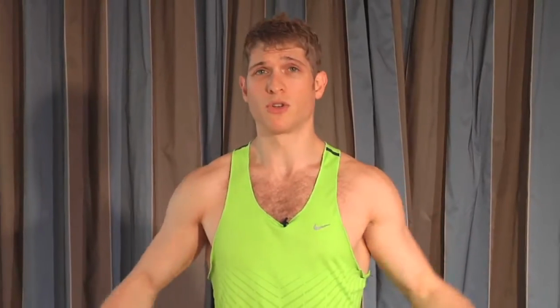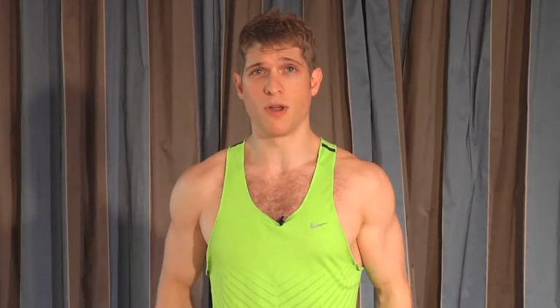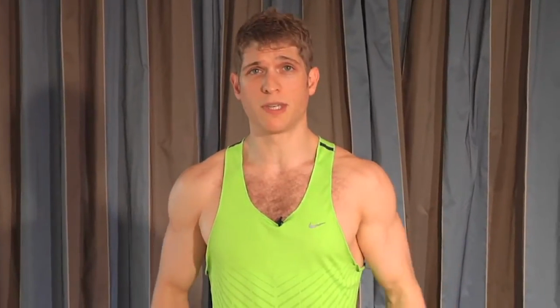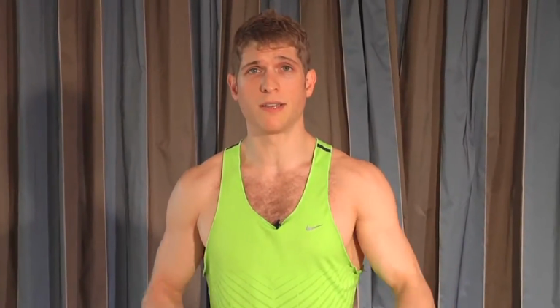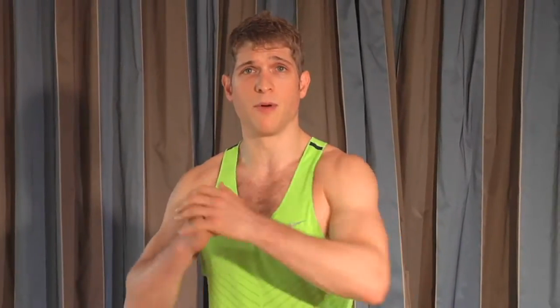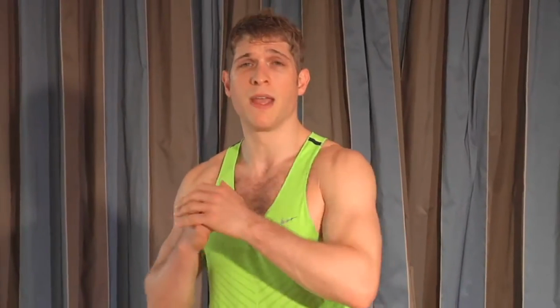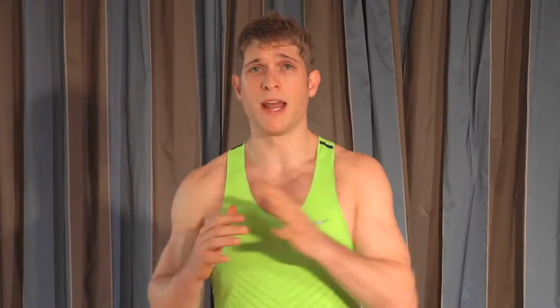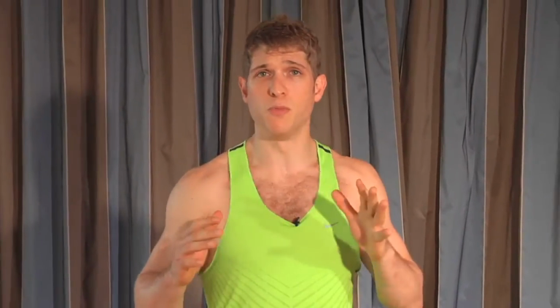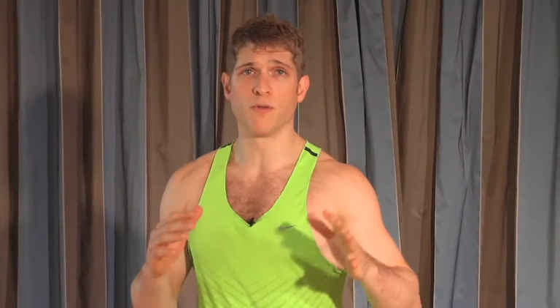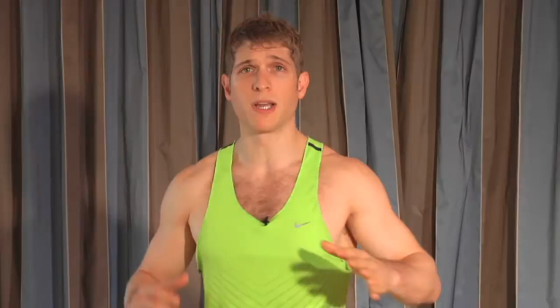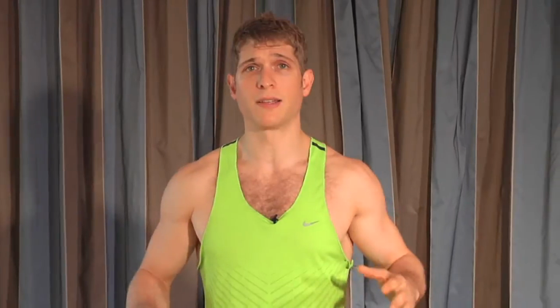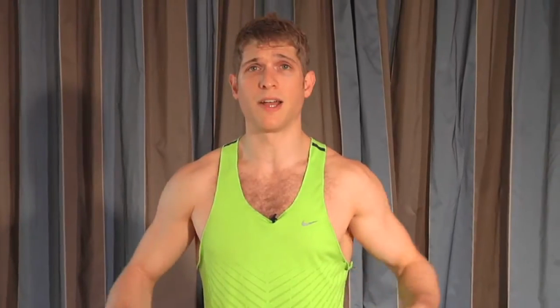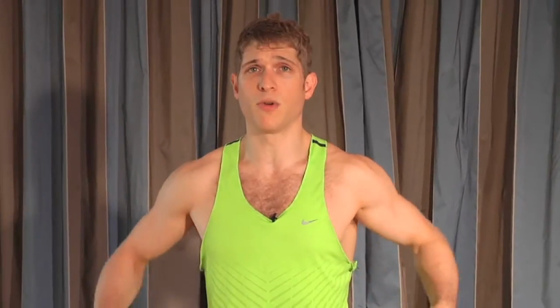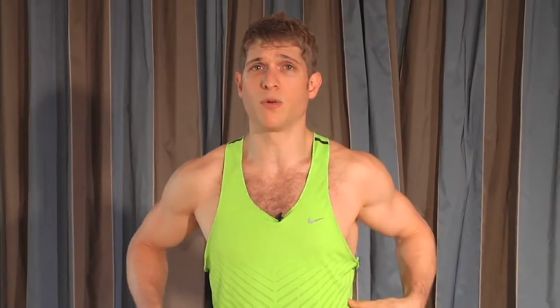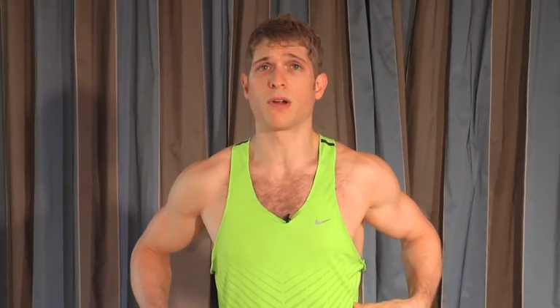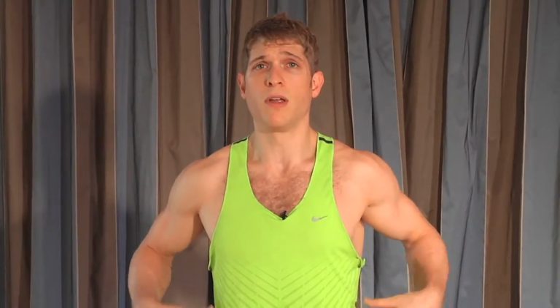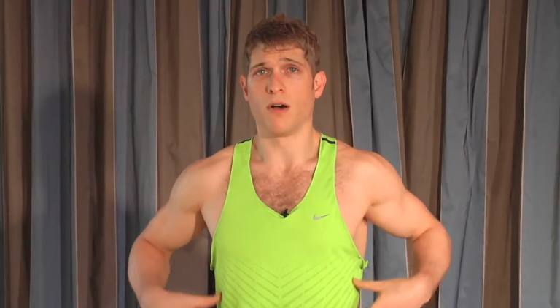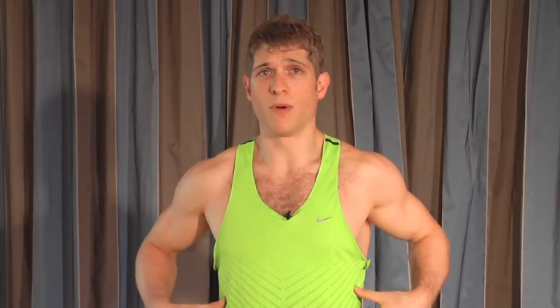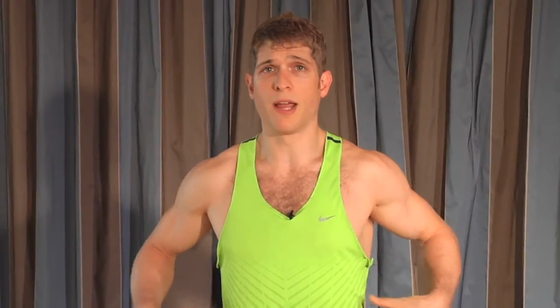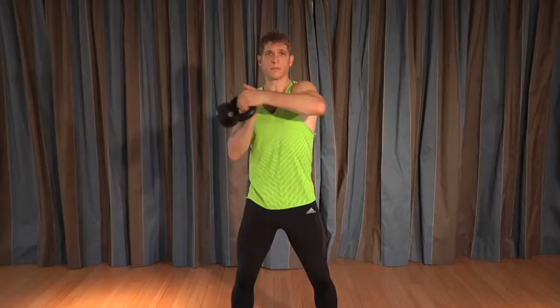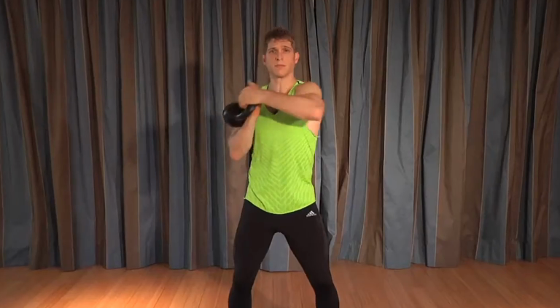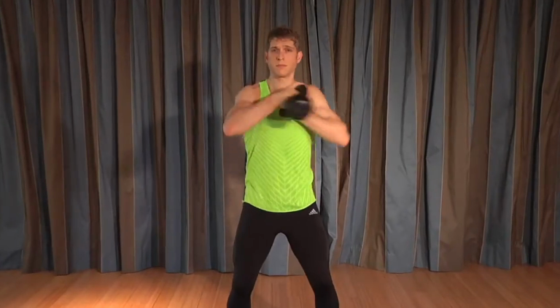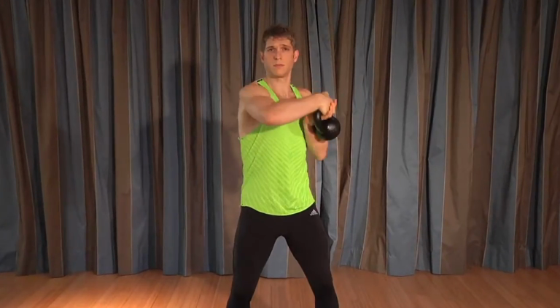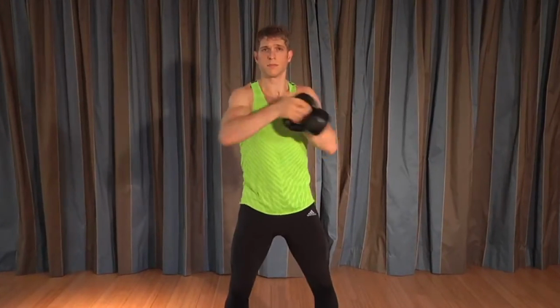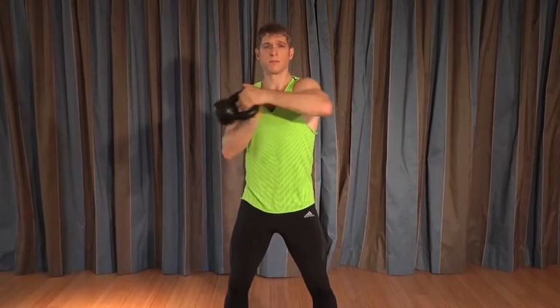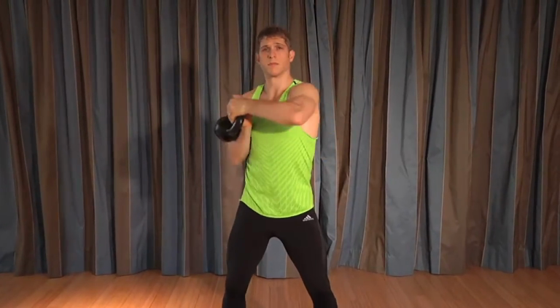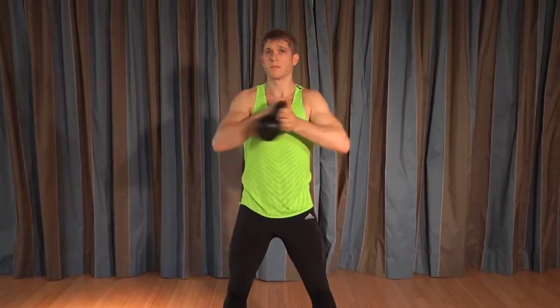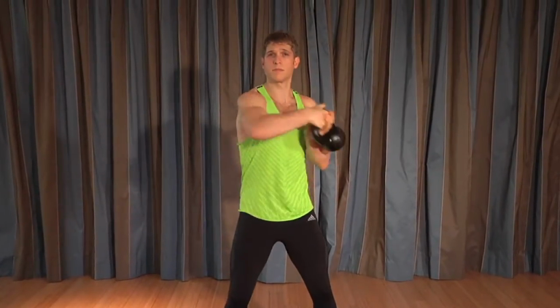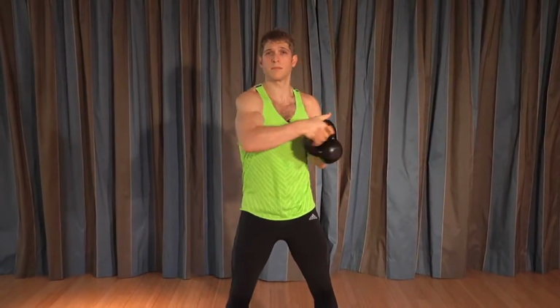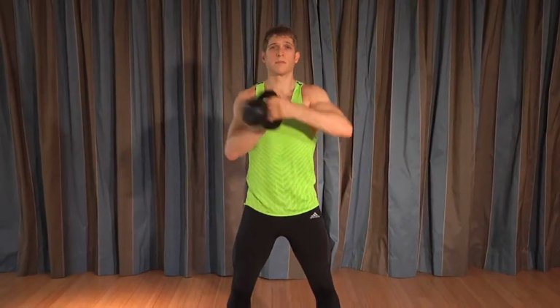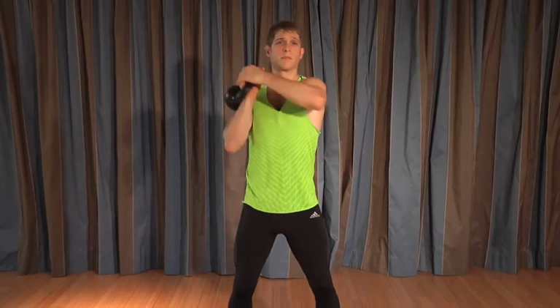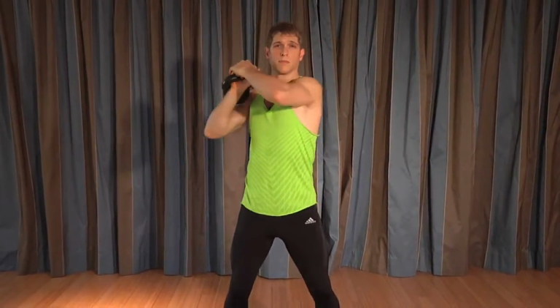Your hips stay stable and as you move from side to side, you create torque on the ribcage and we work the obliques and the lower back.